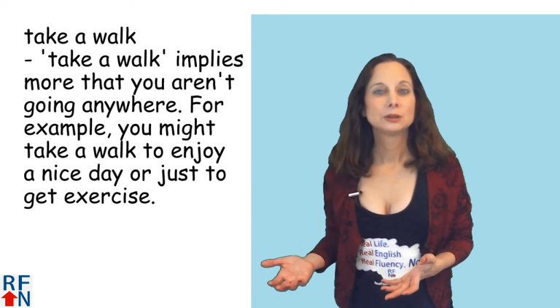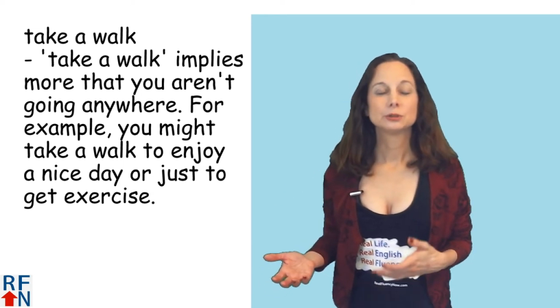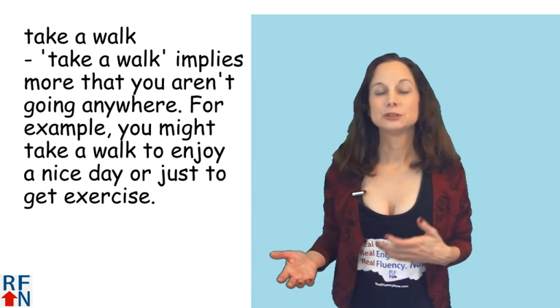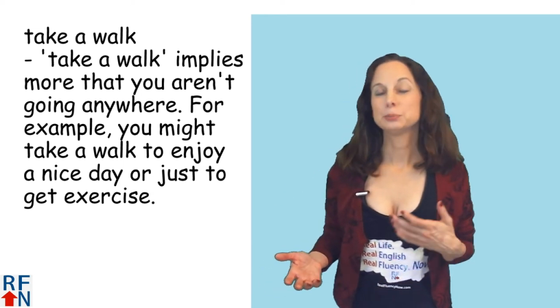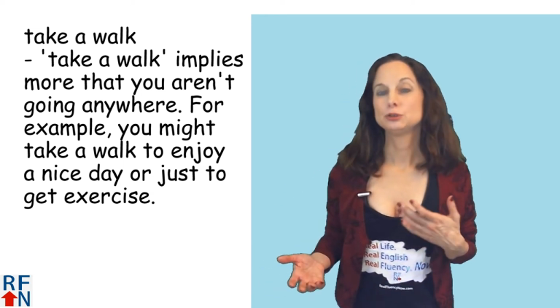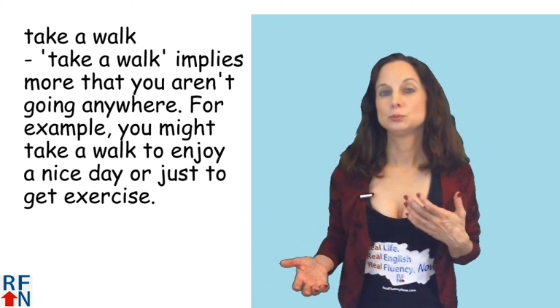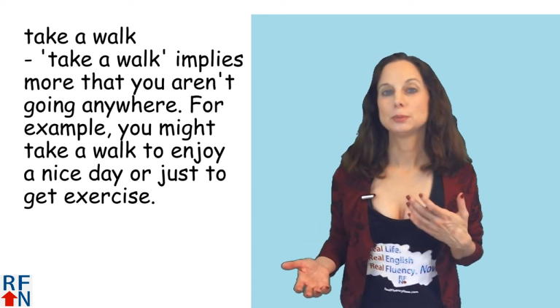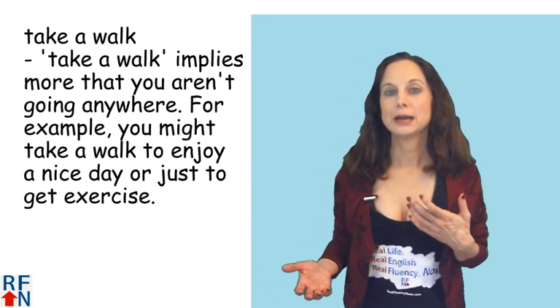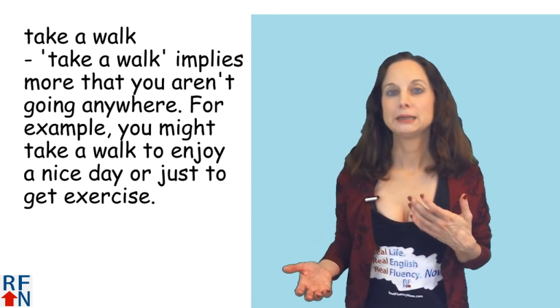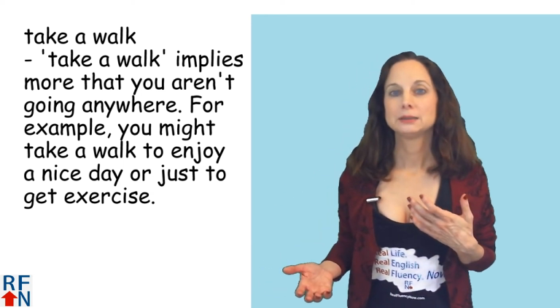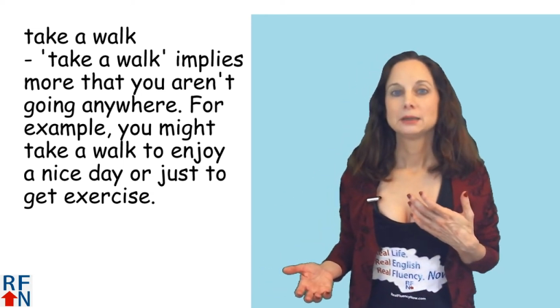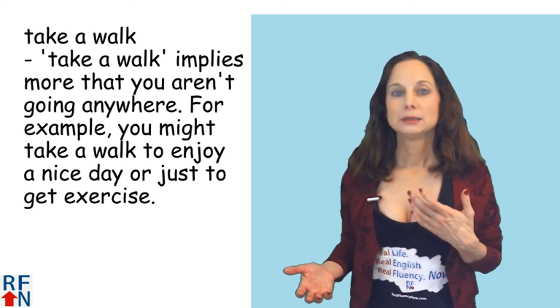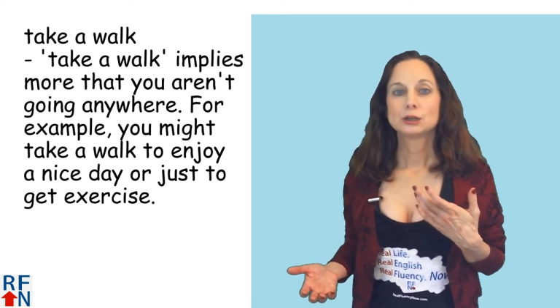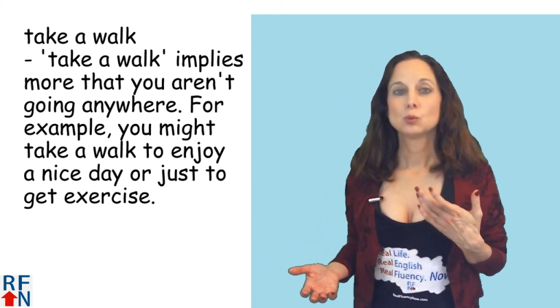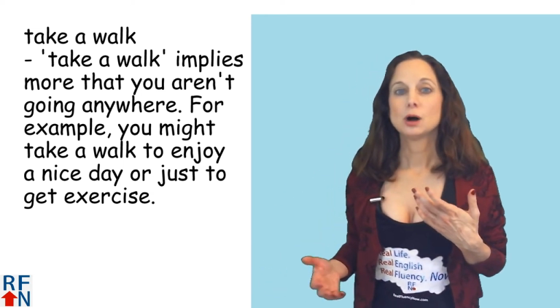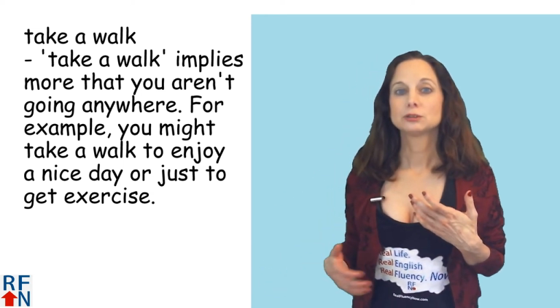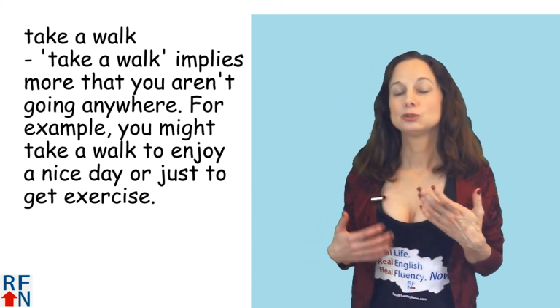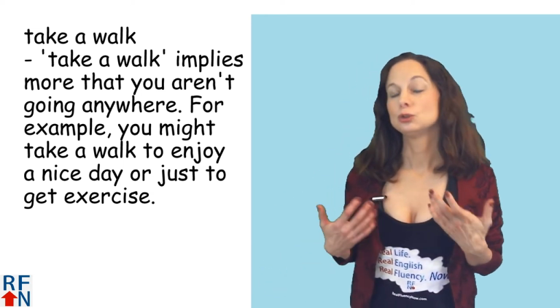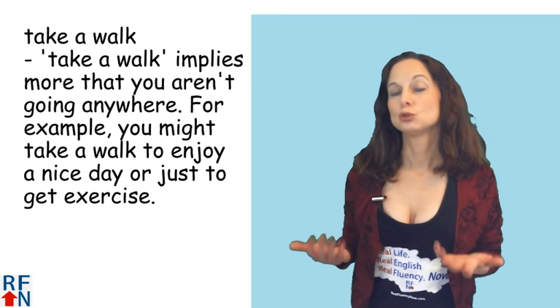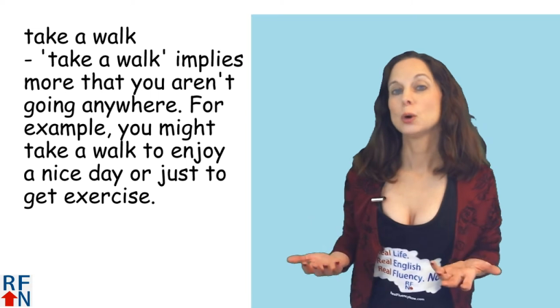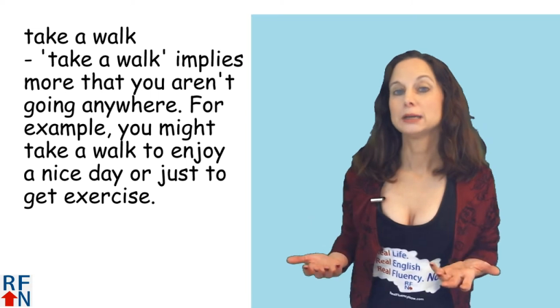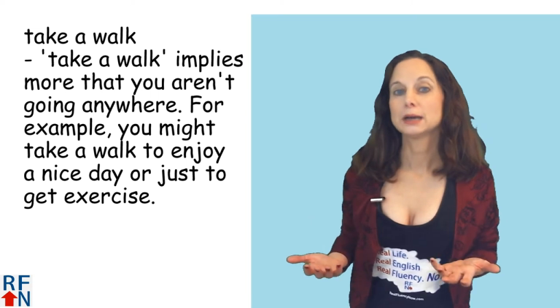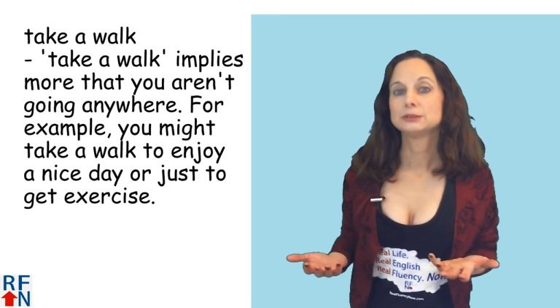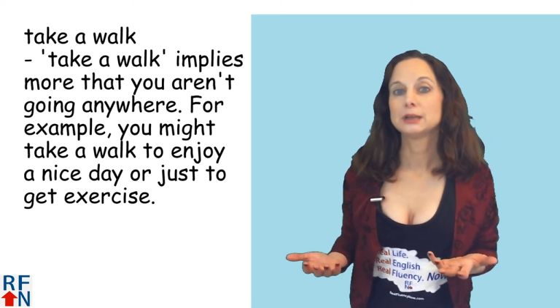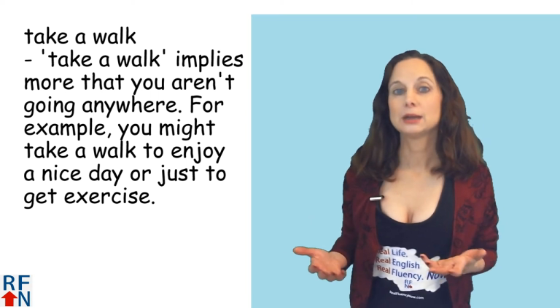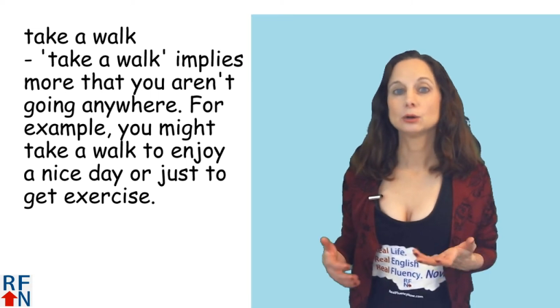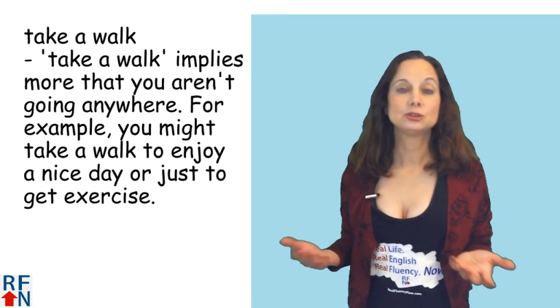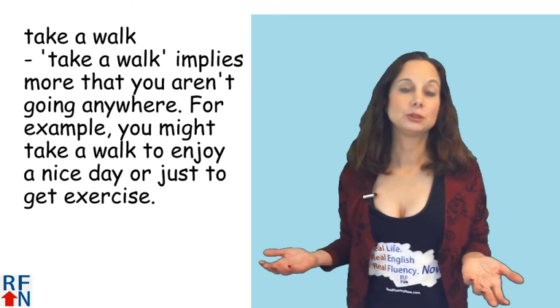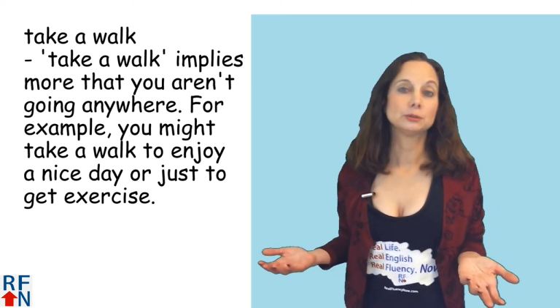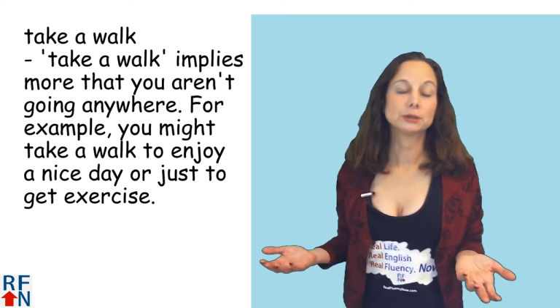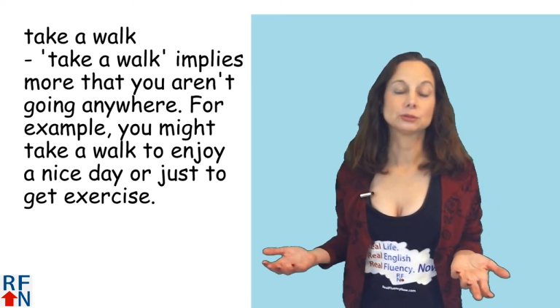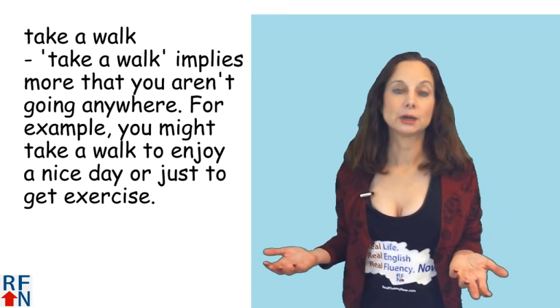Now to take a walk implies more that you aren't really going anyplace. For example, you might take a walk just to enjoy a nice day or just to get some exercise.